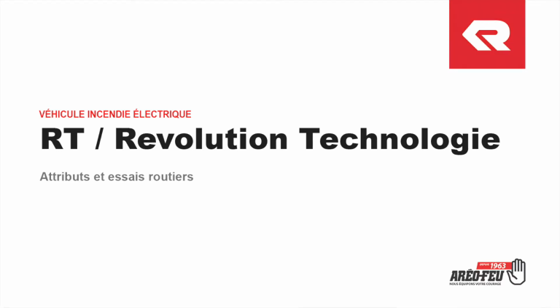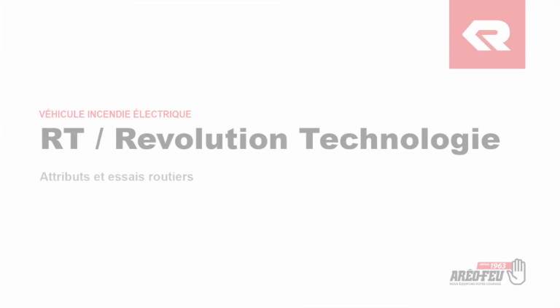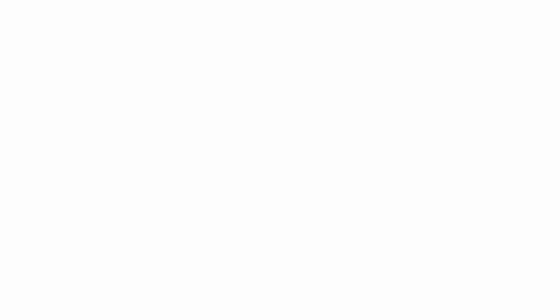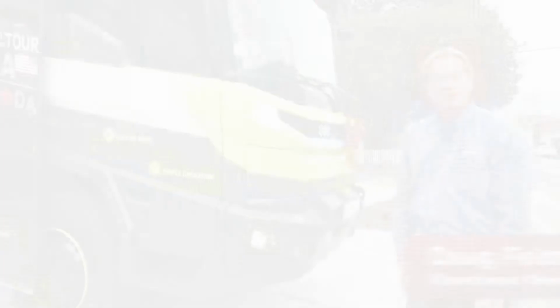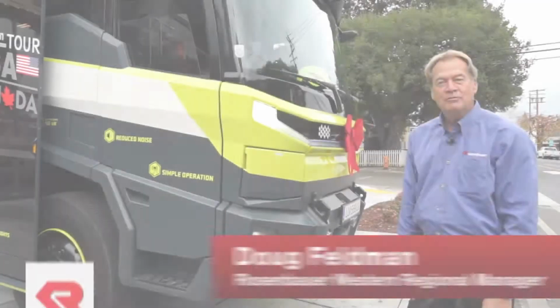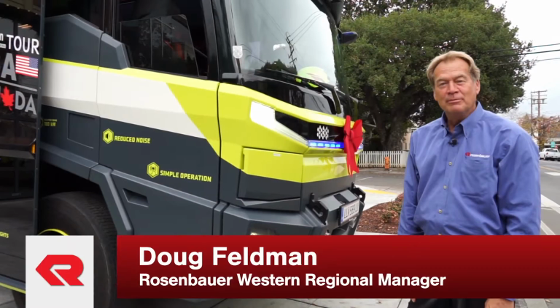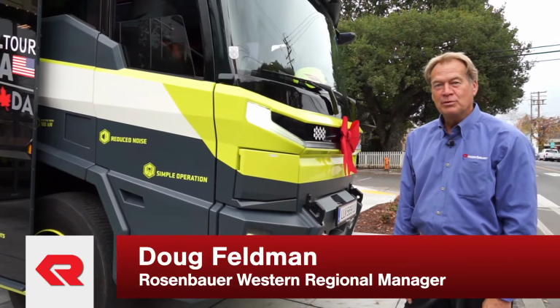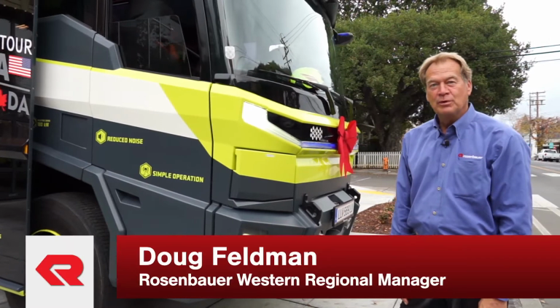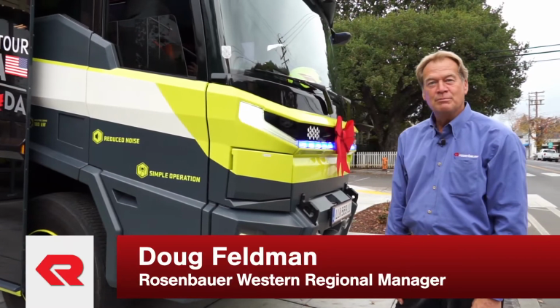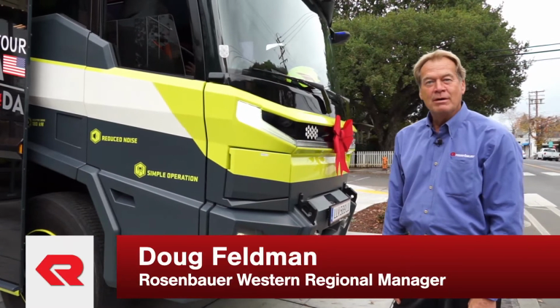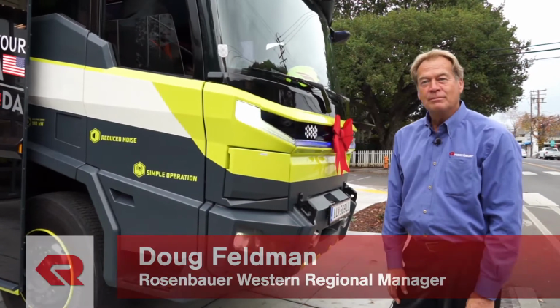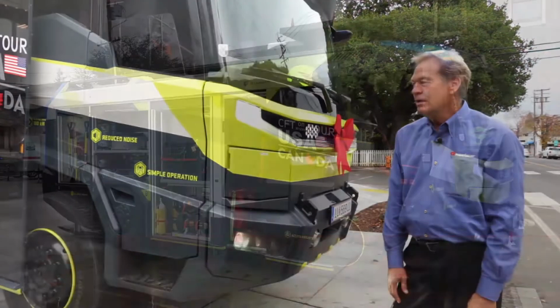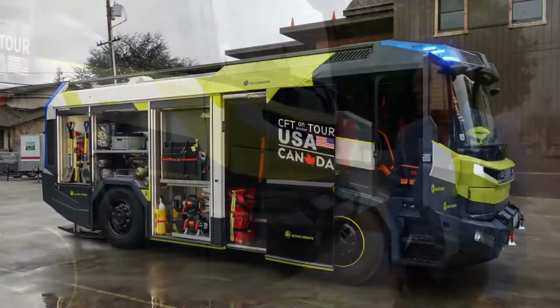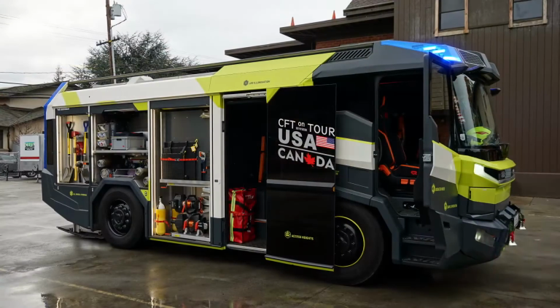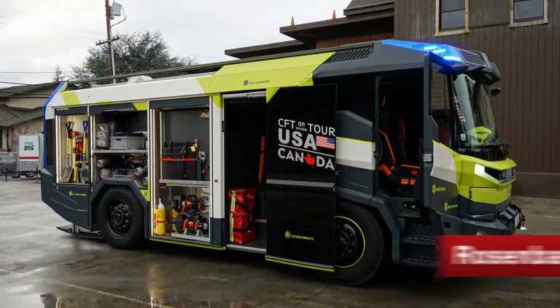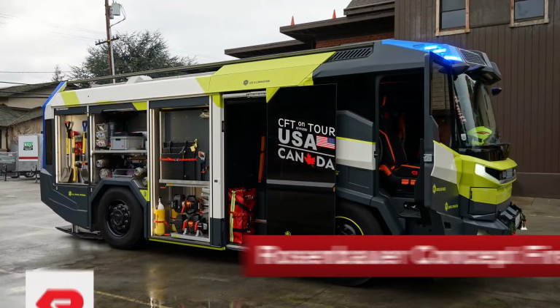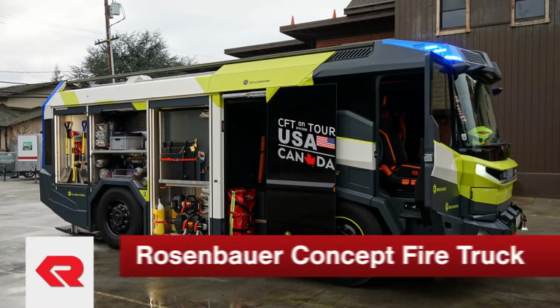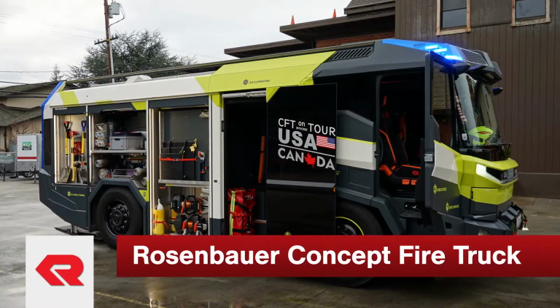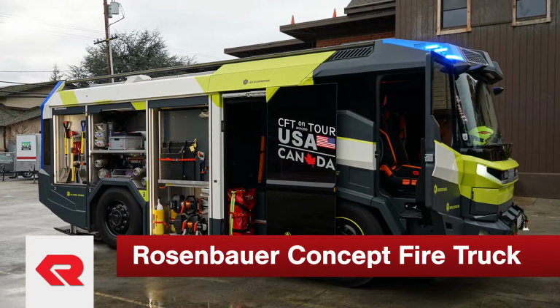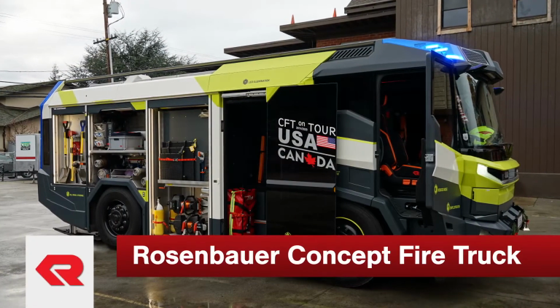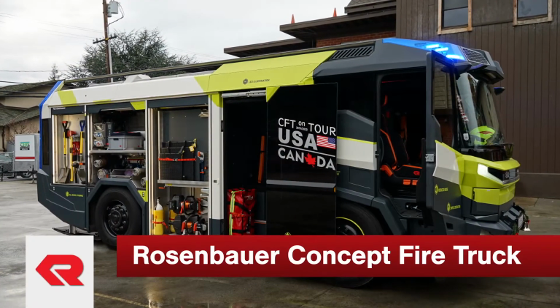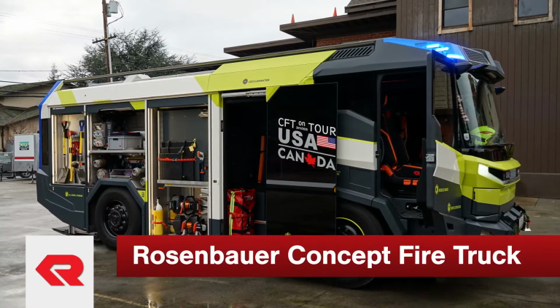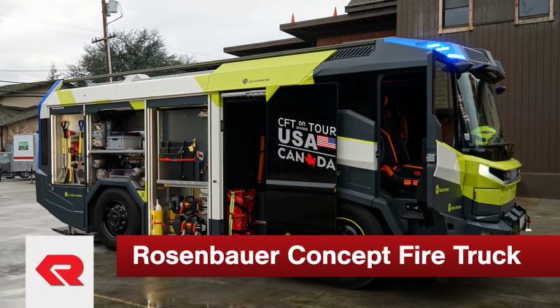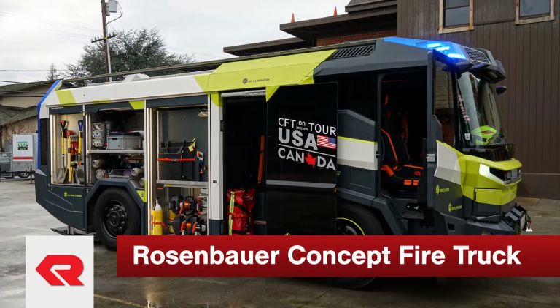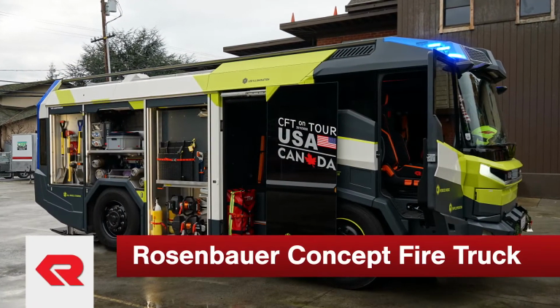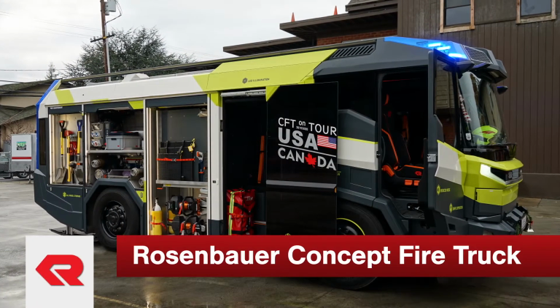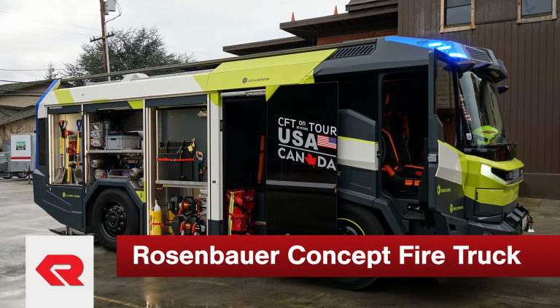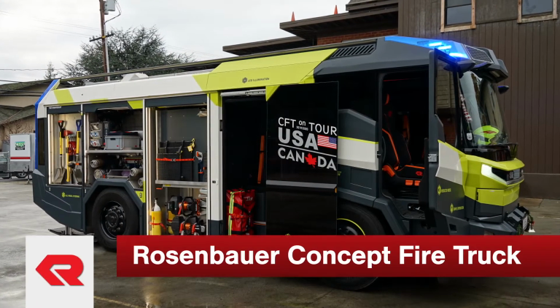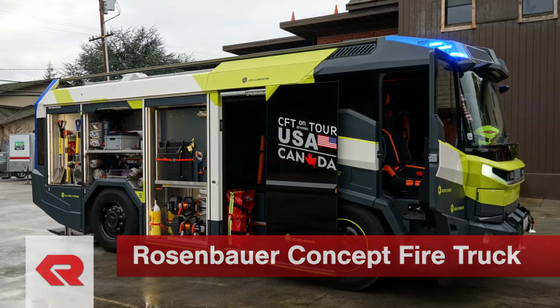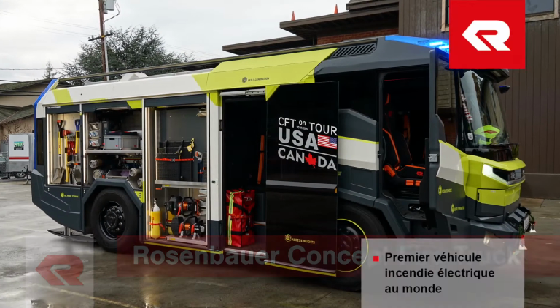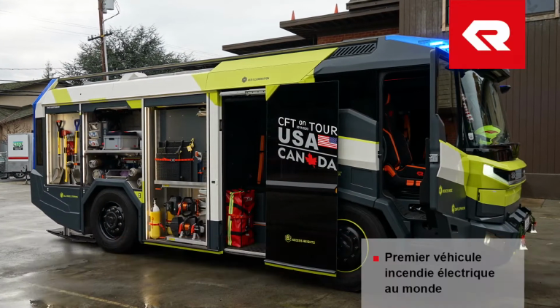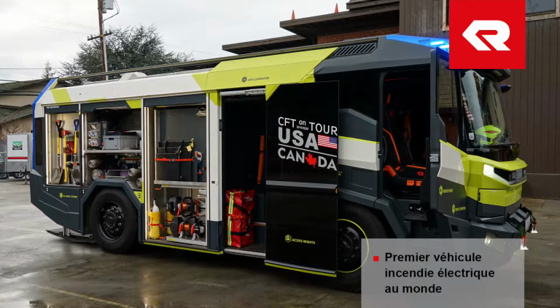Hi, I'm Doug Feldman with Rosenbauer. We're going to walk around the first electric fire truck in the world.